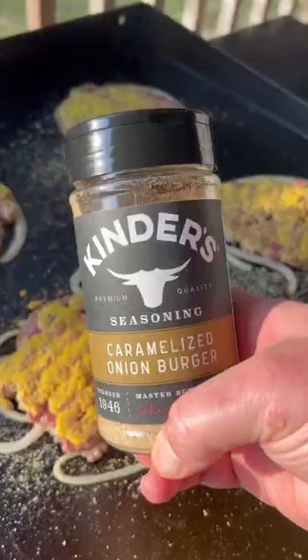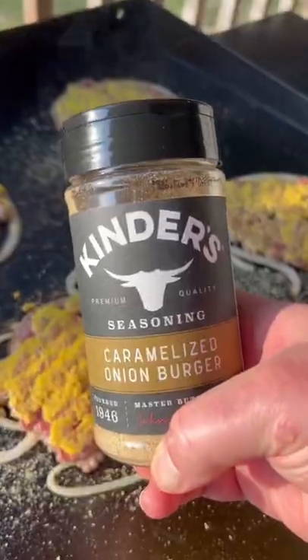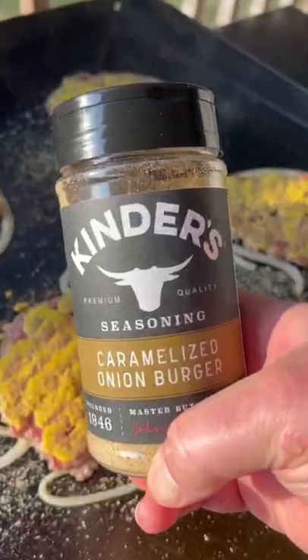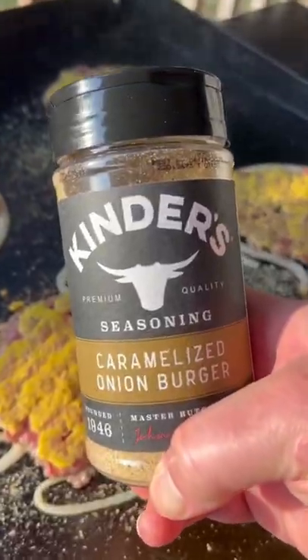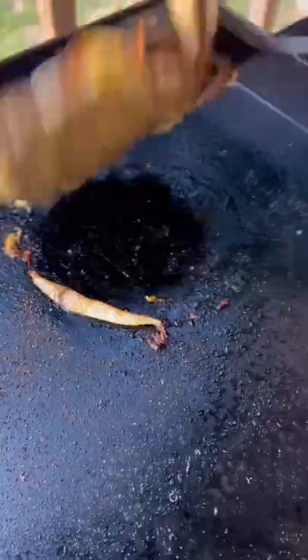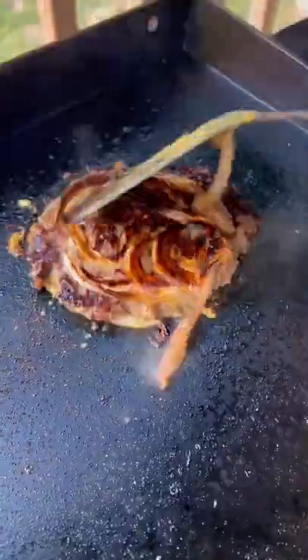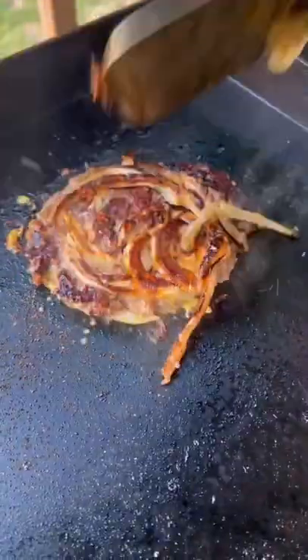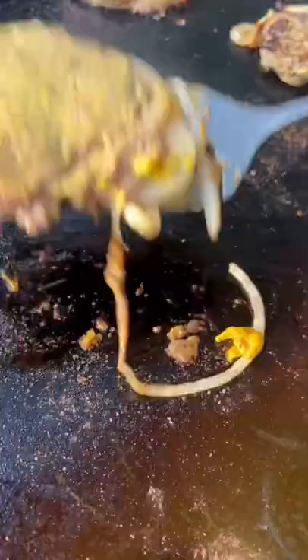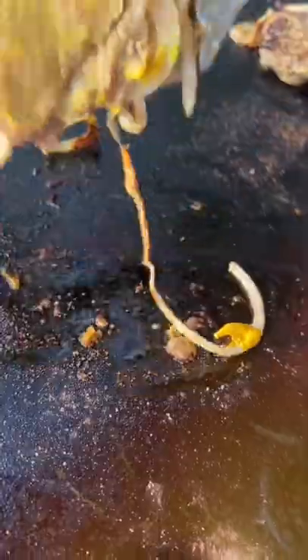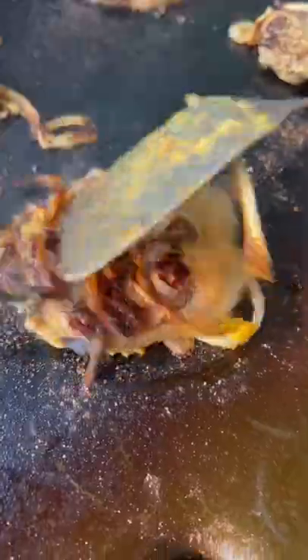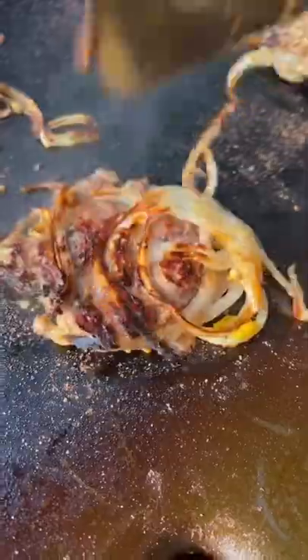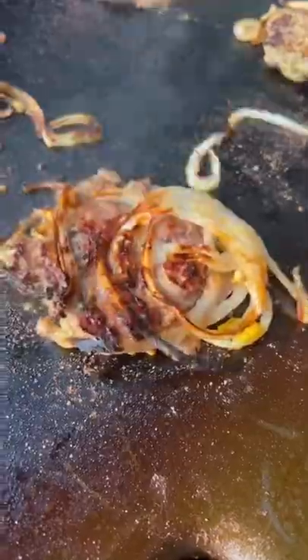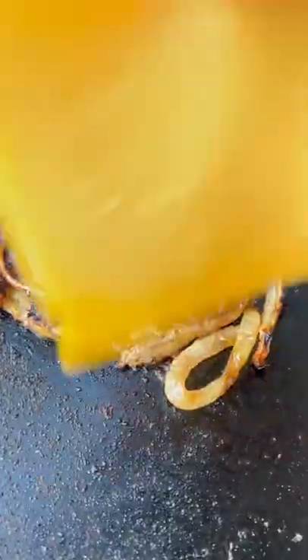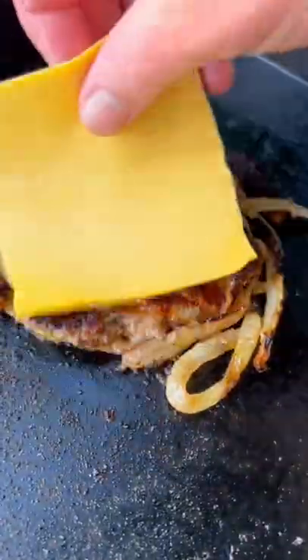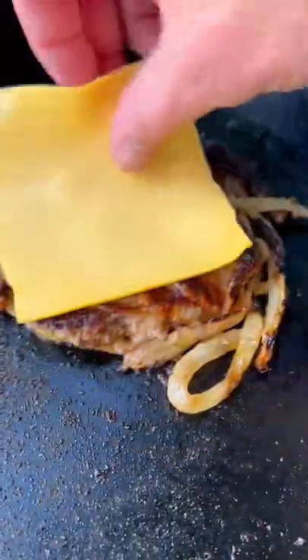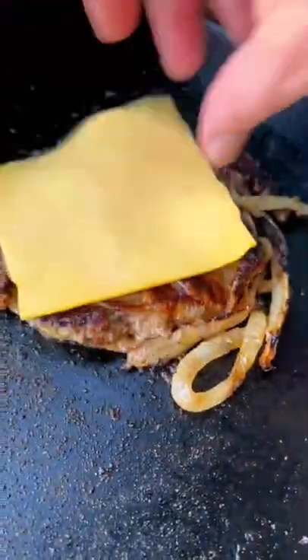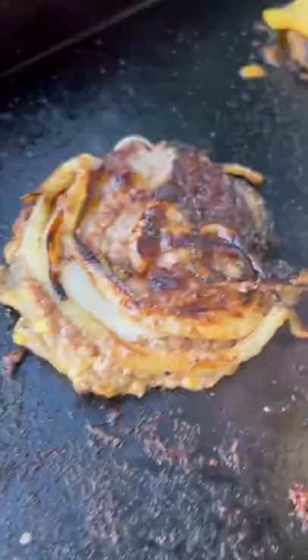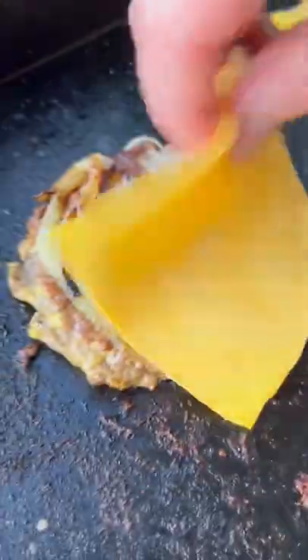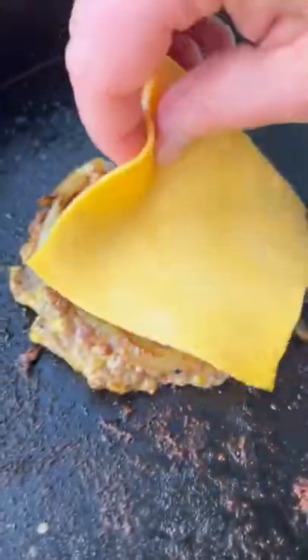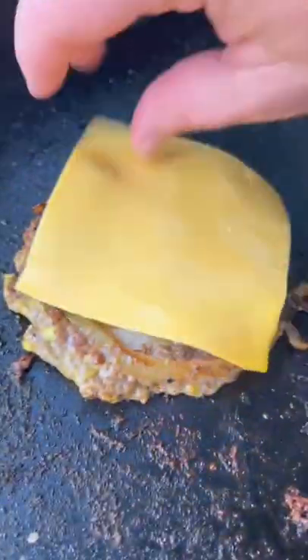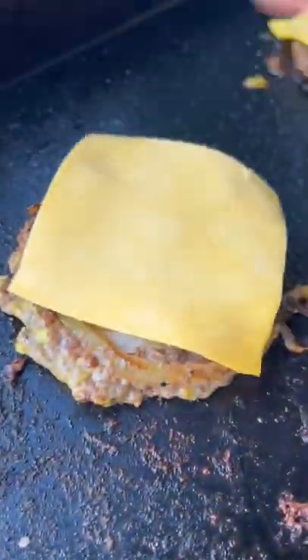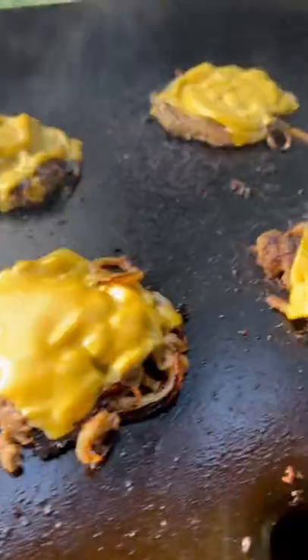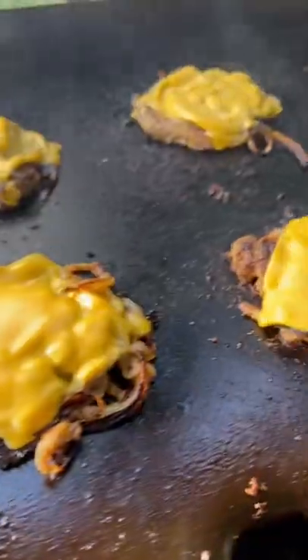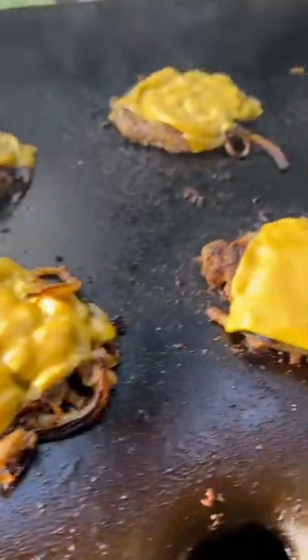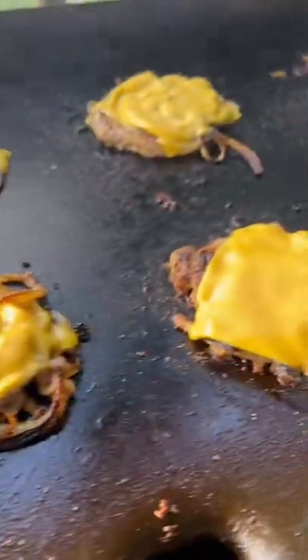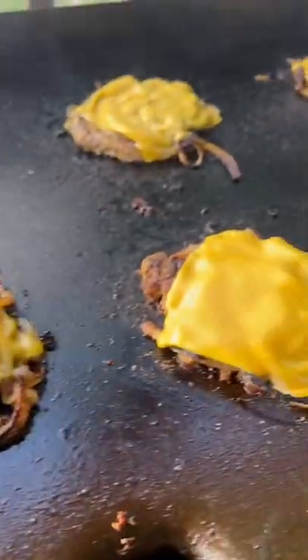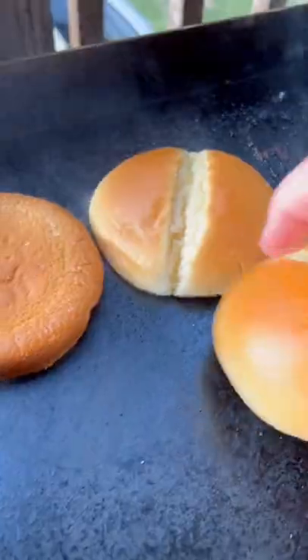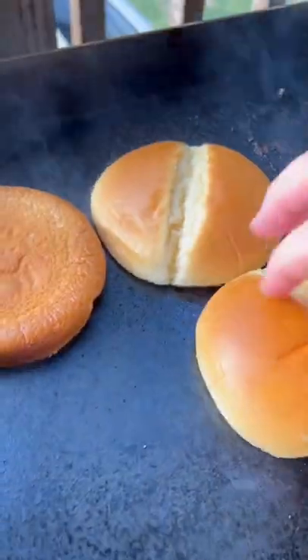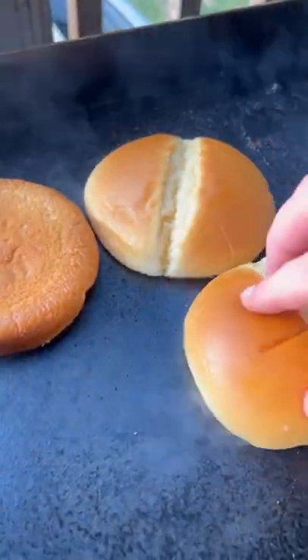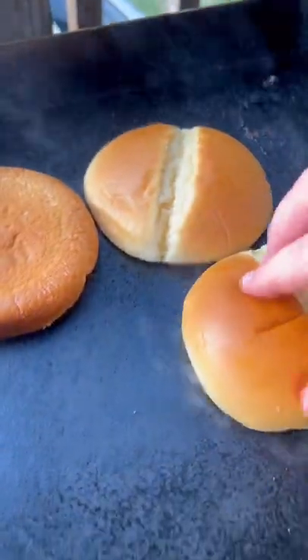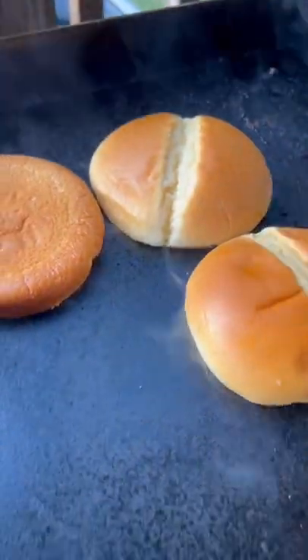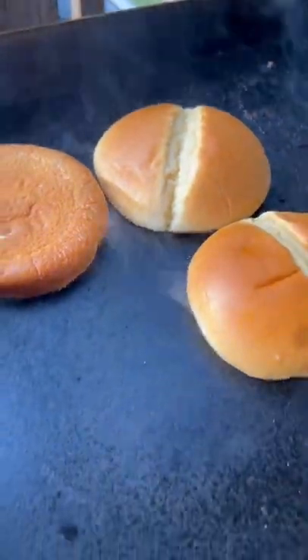Once those onions have caramelized and I've got a nice crust on the burgers, I melt on some American cheese and get the buns nice and toasty.